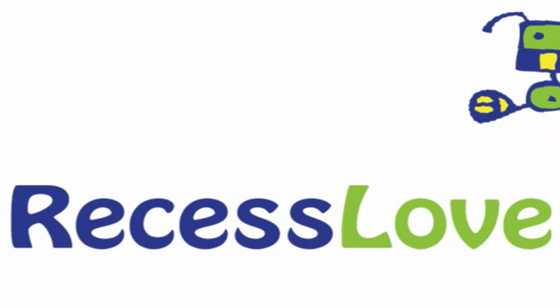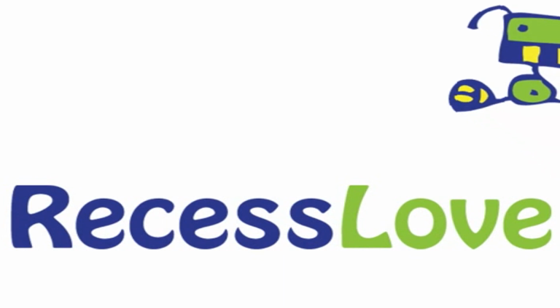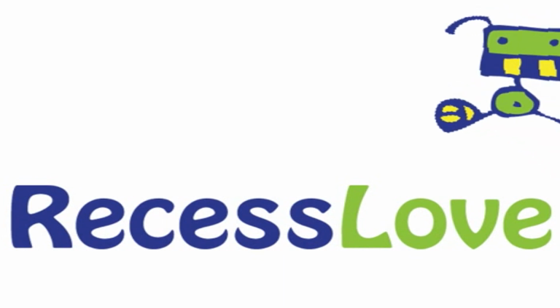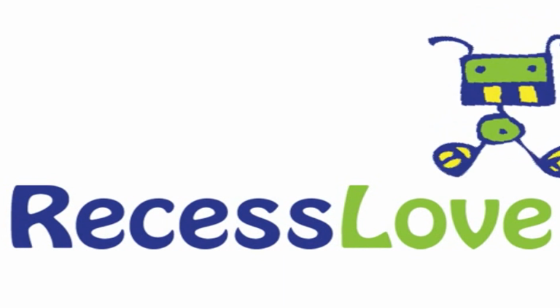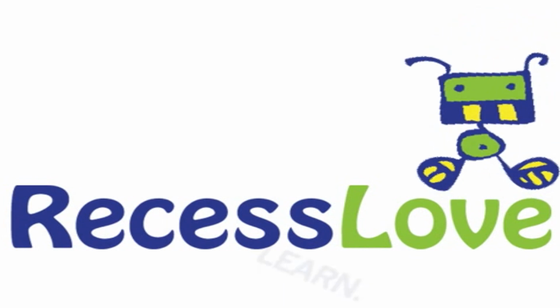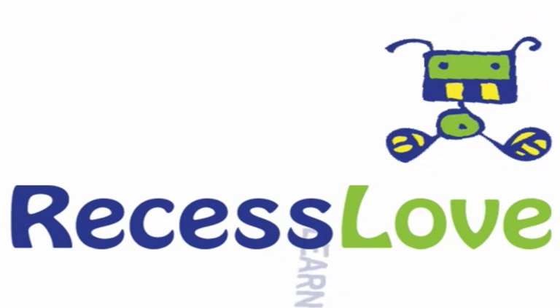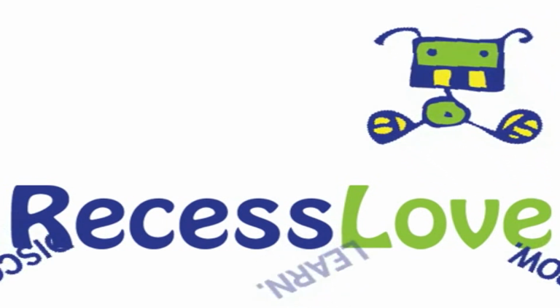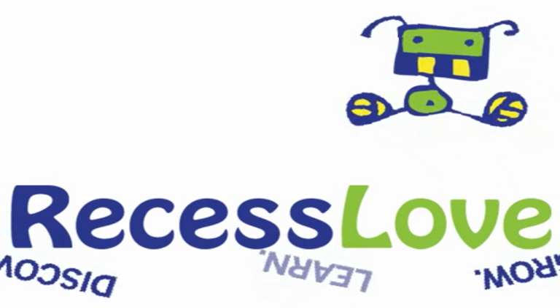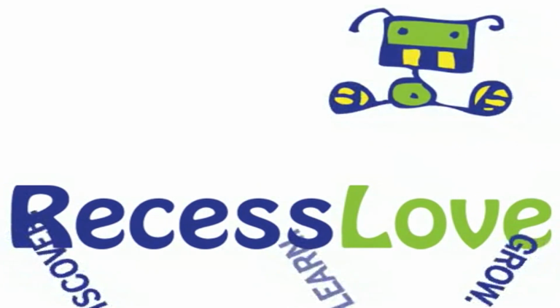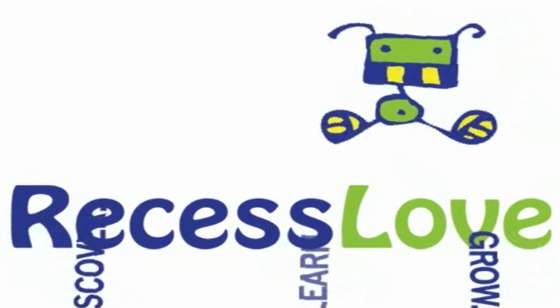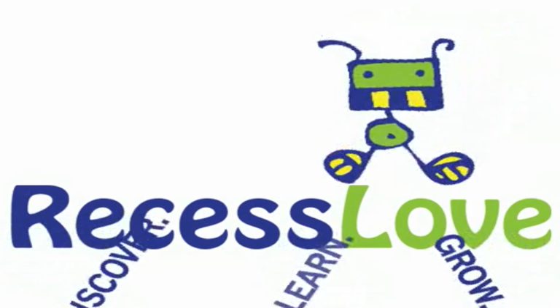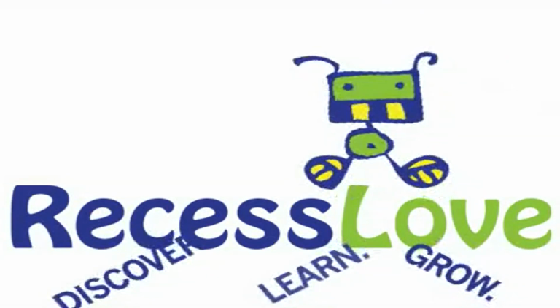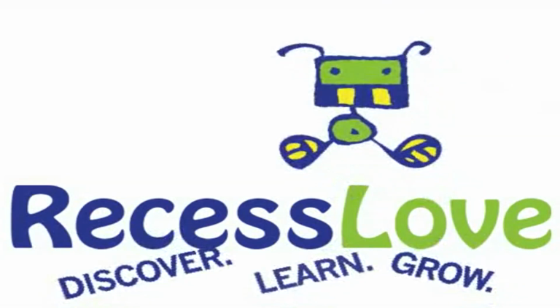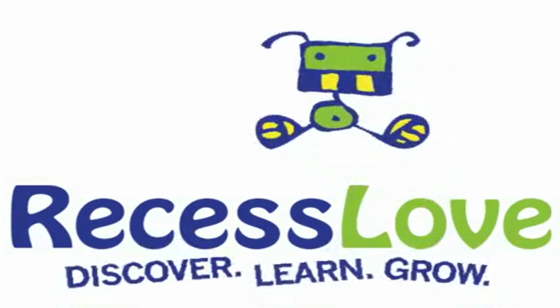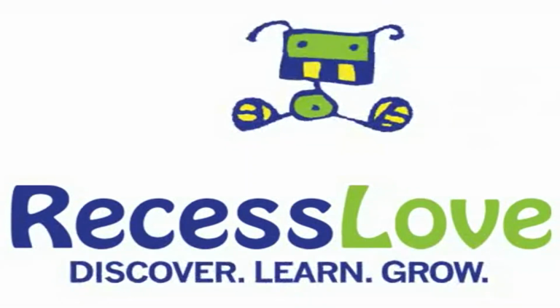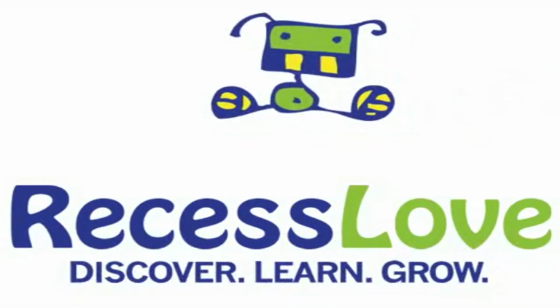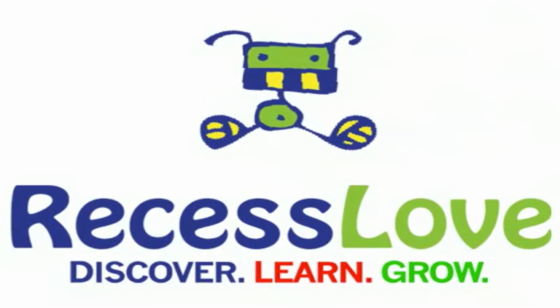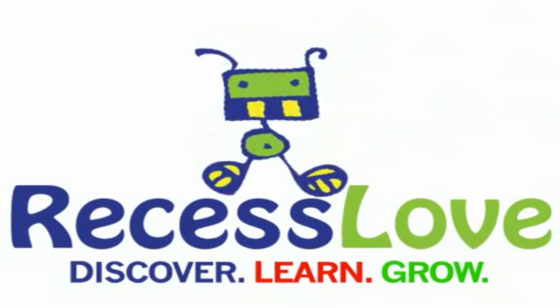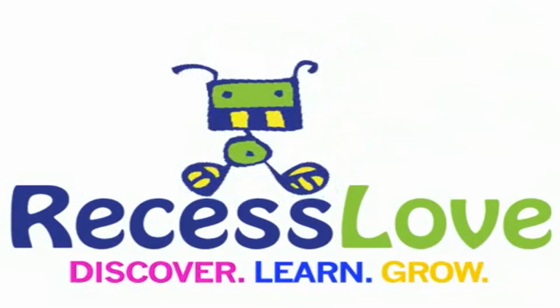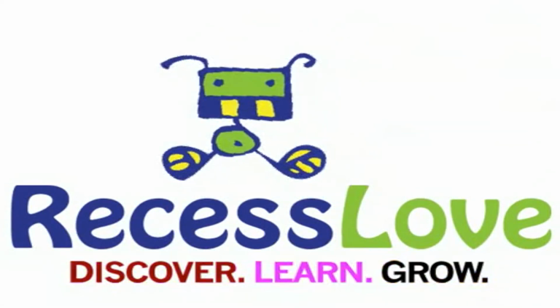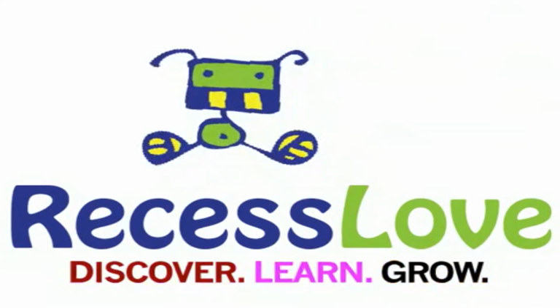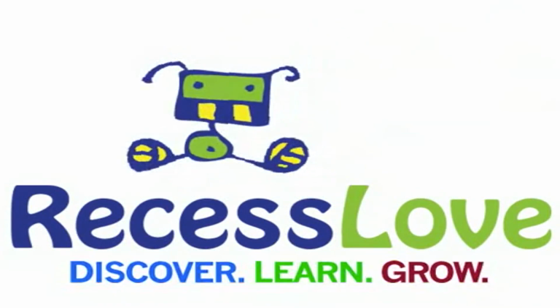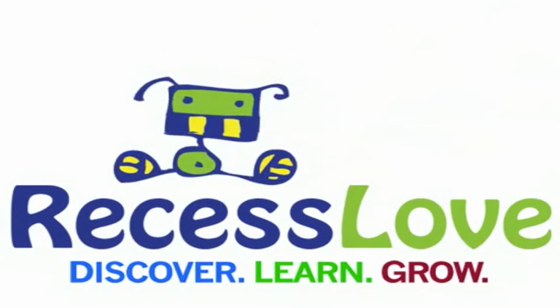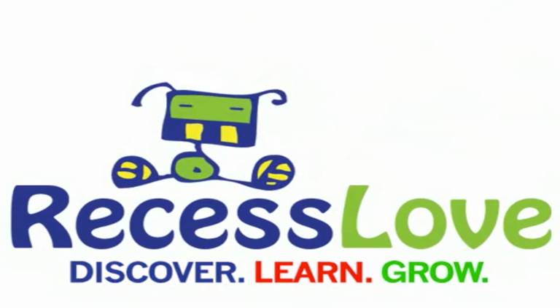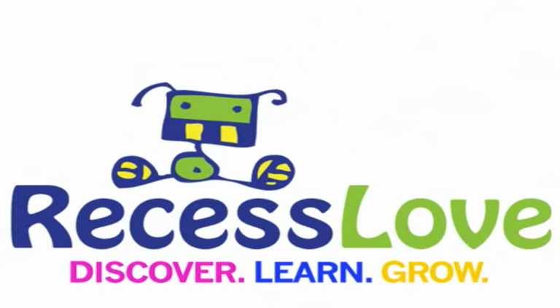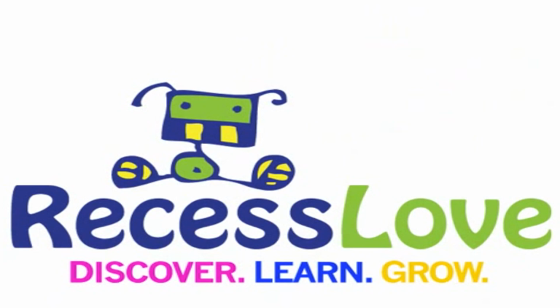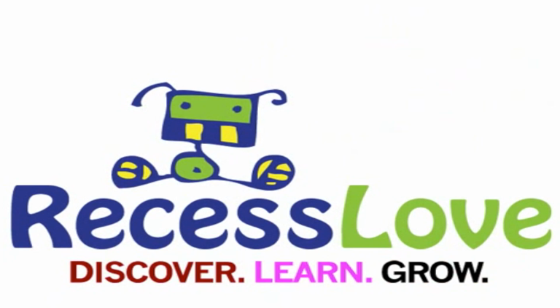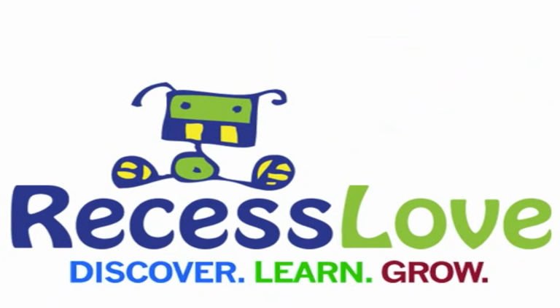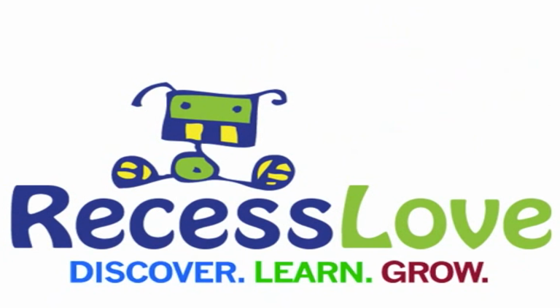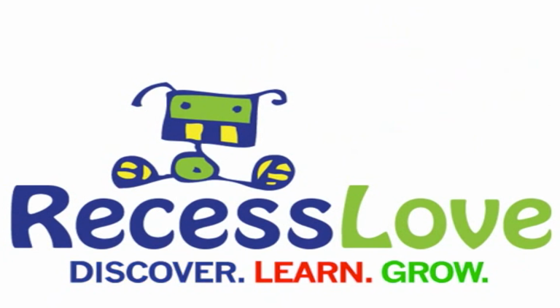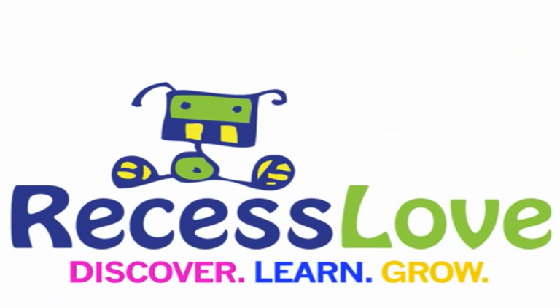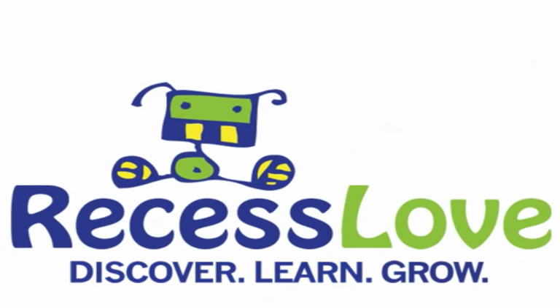Recess Love. Discover. Learn. Grow. Love.